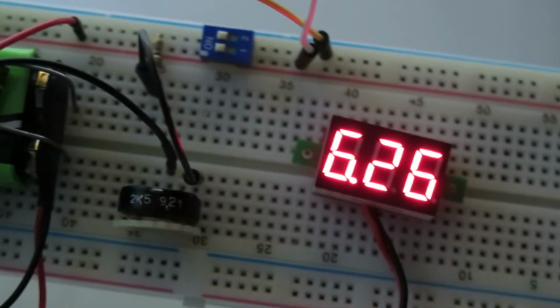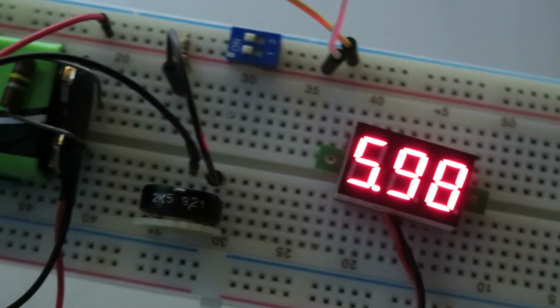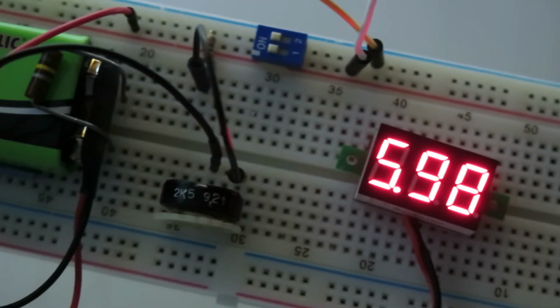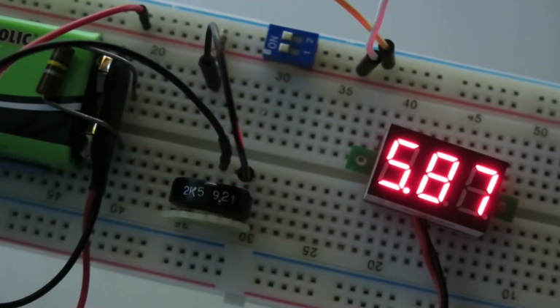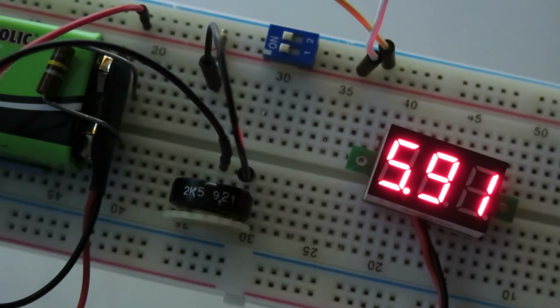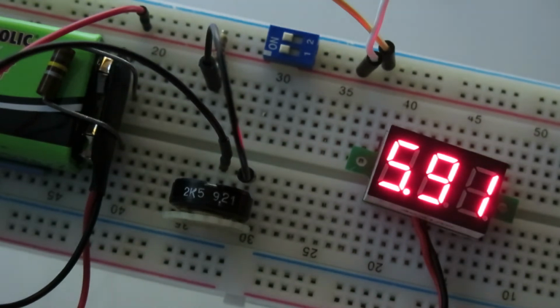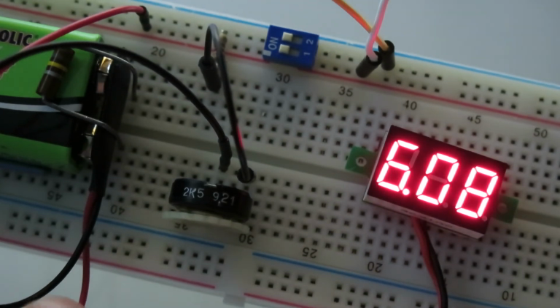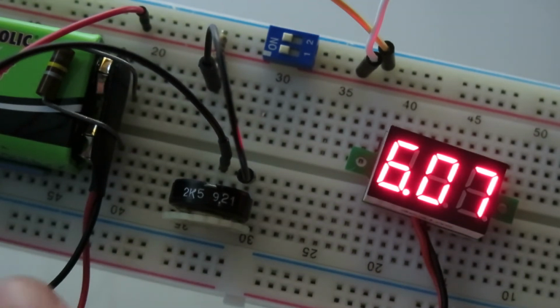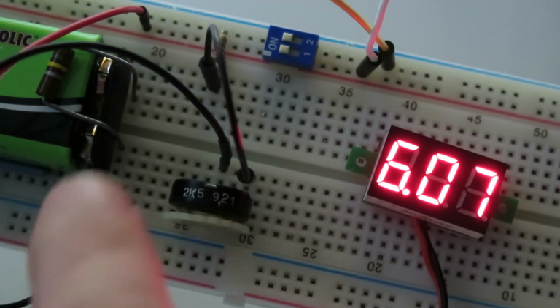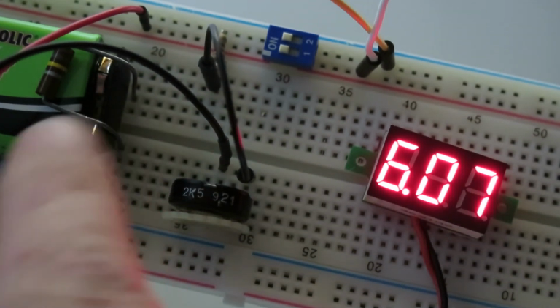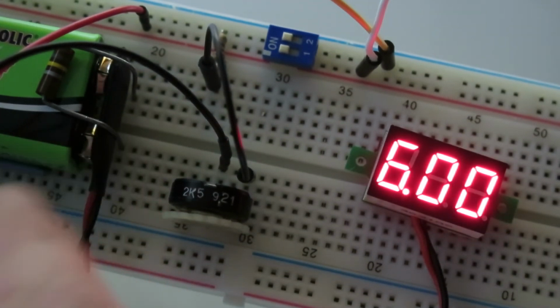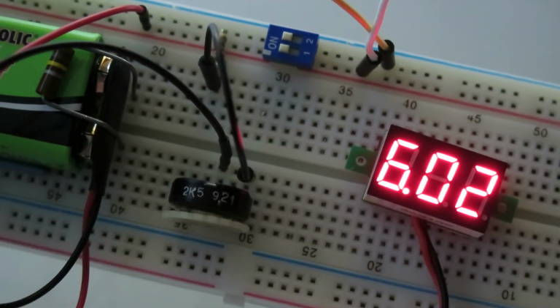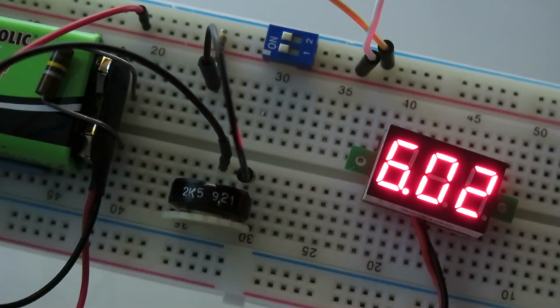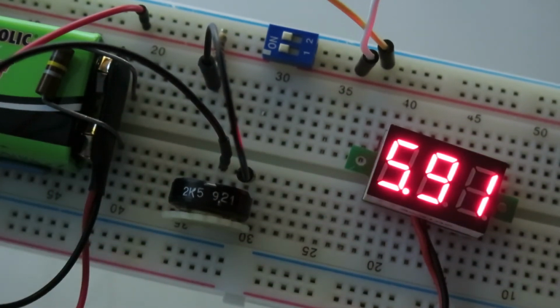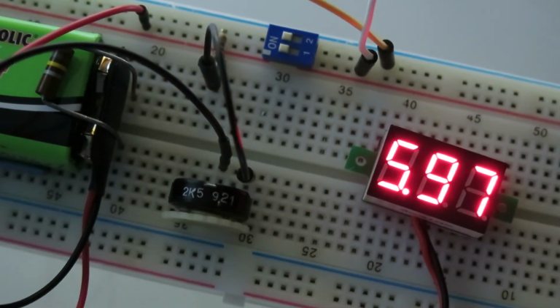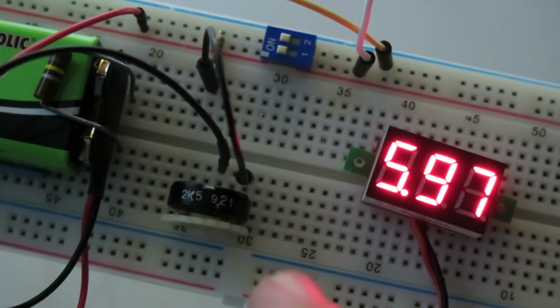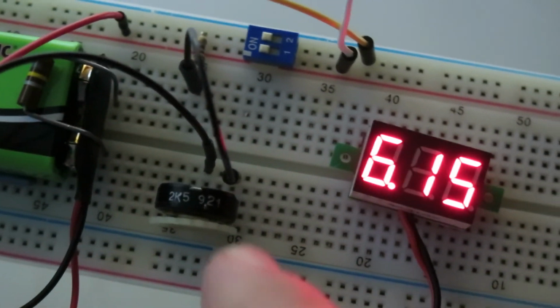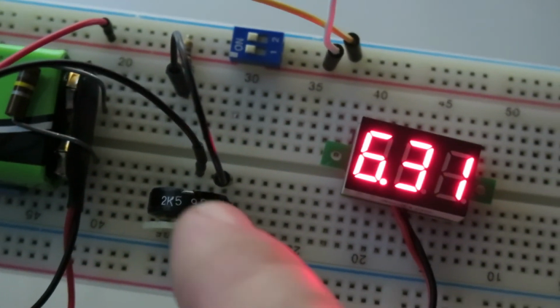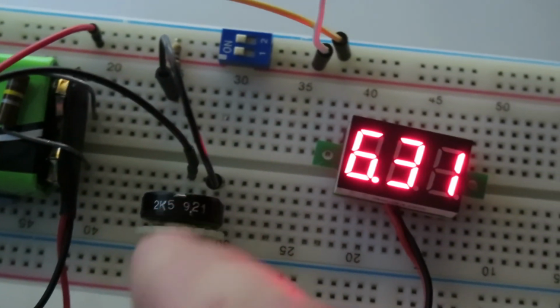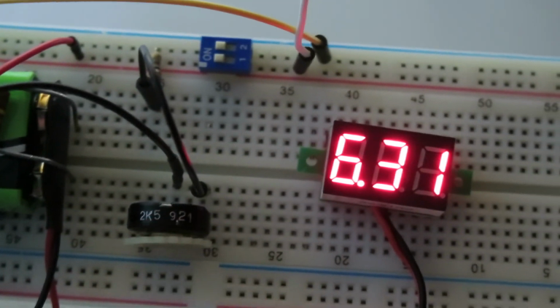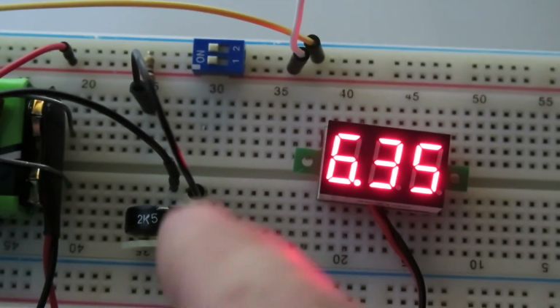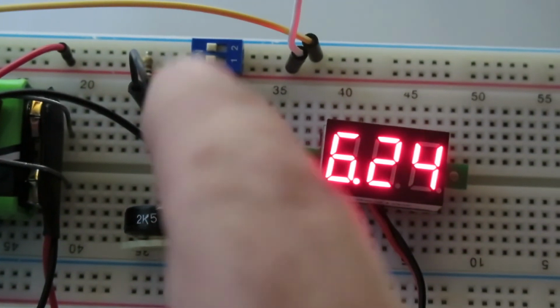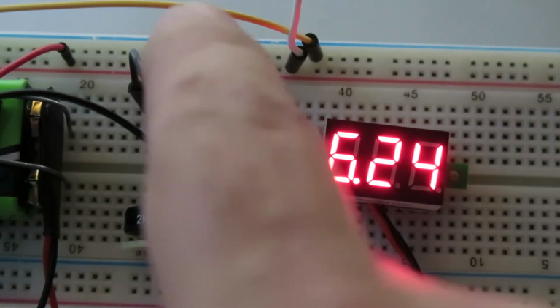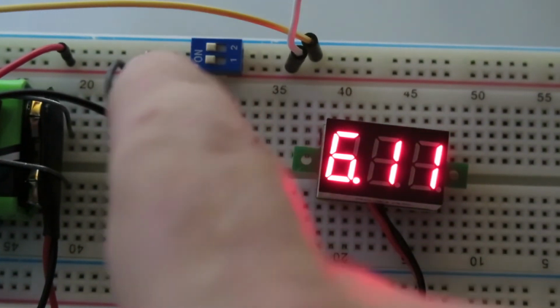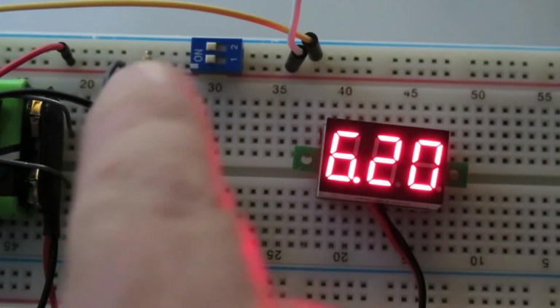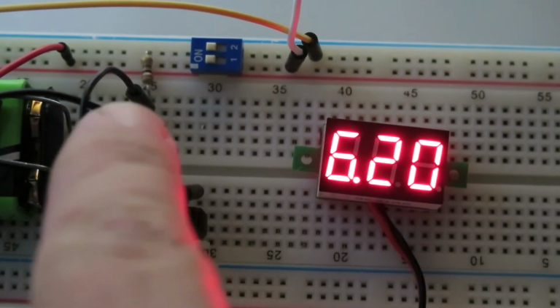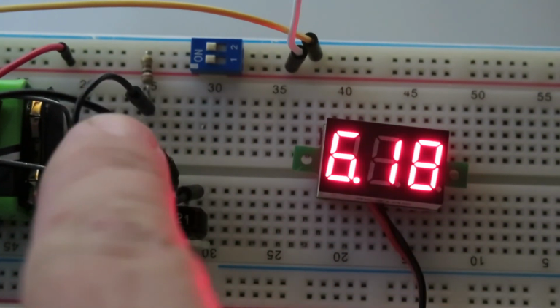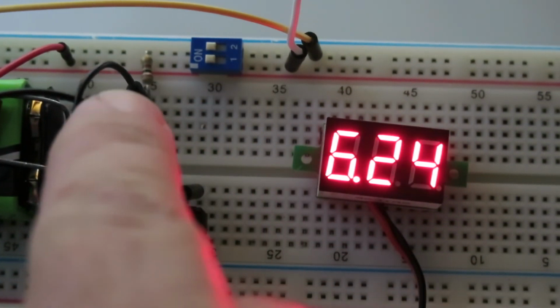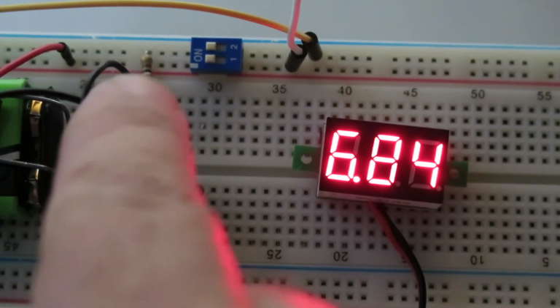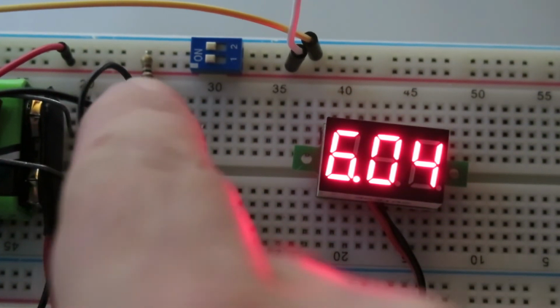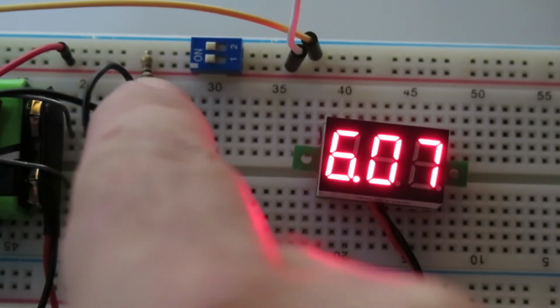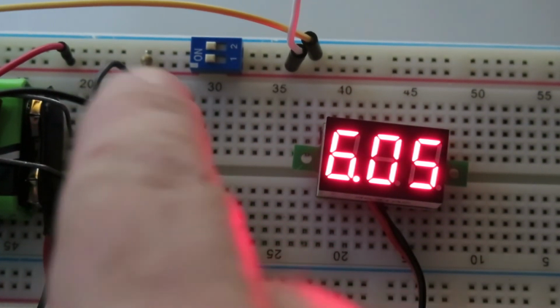There's this kind of setup there too. 9V battery going through a resistor.